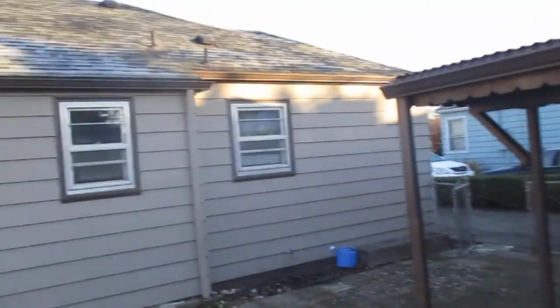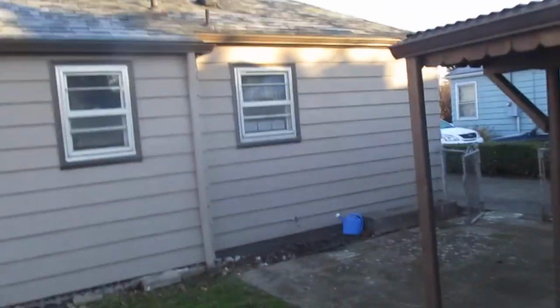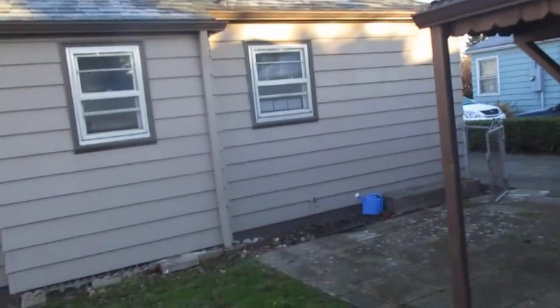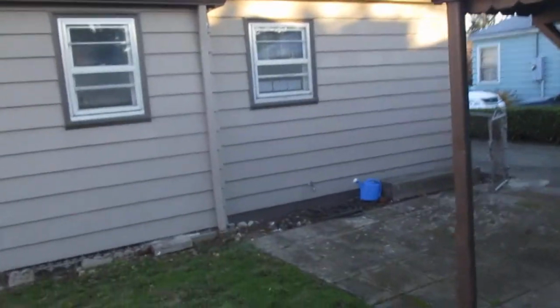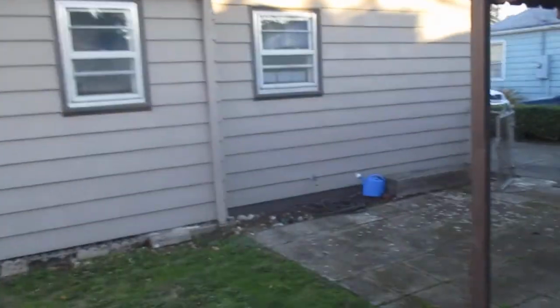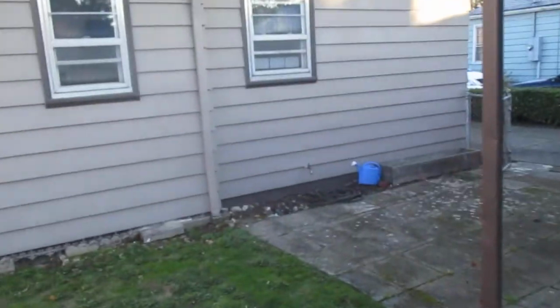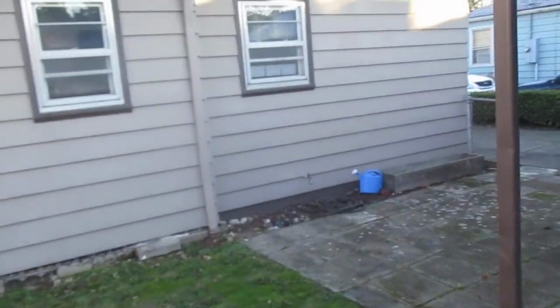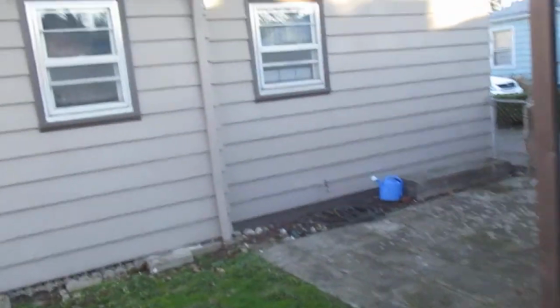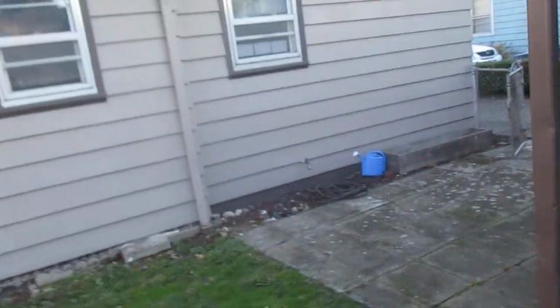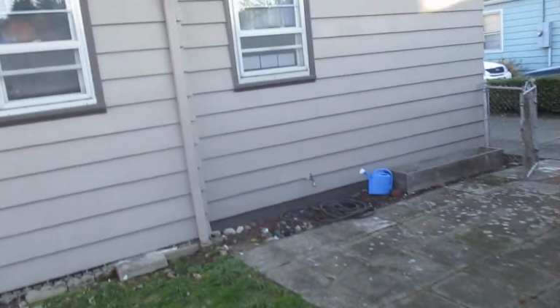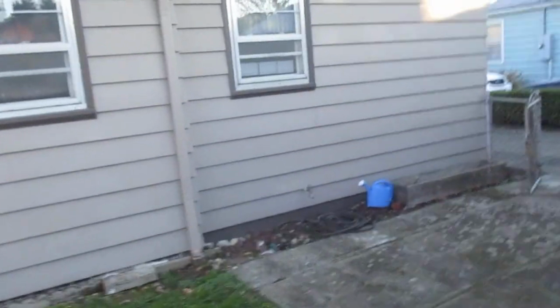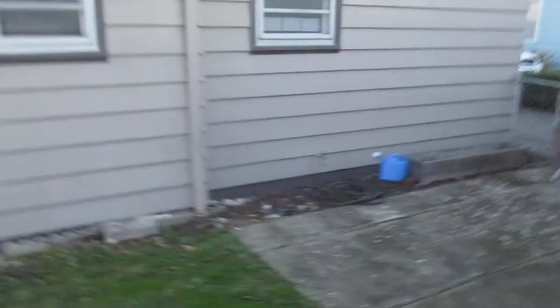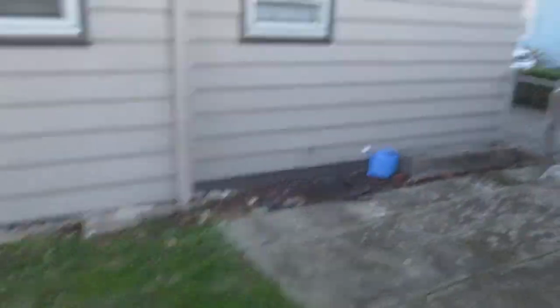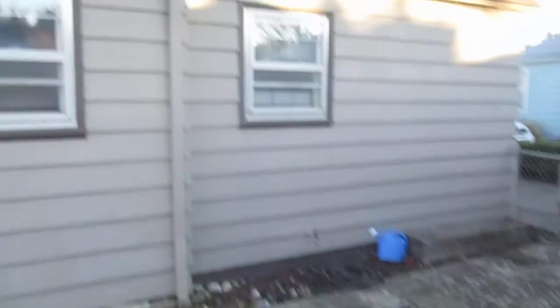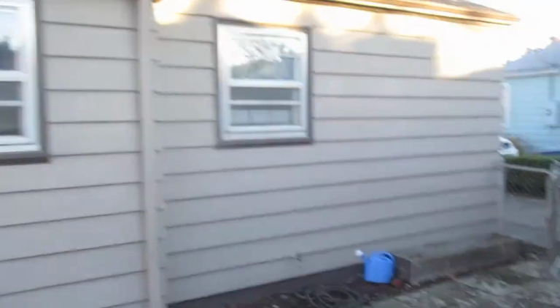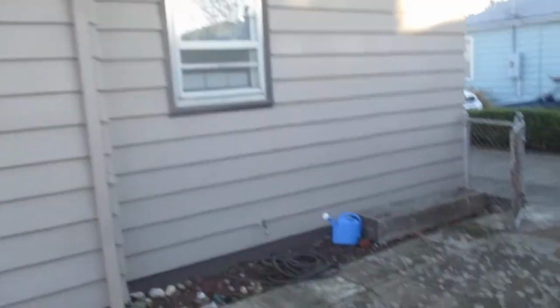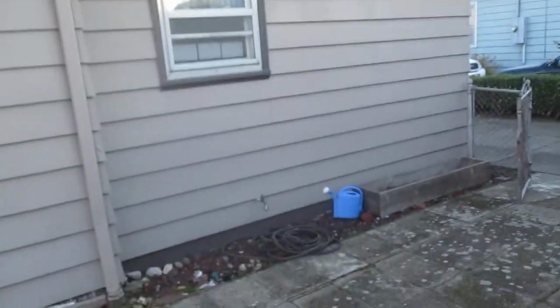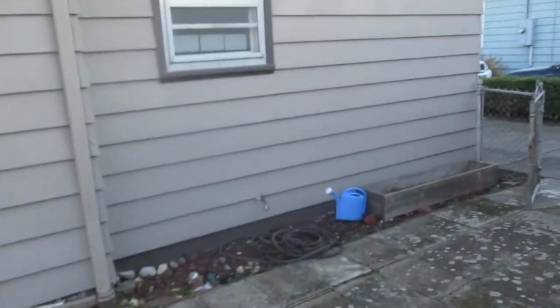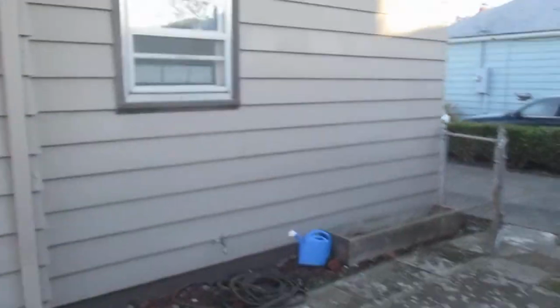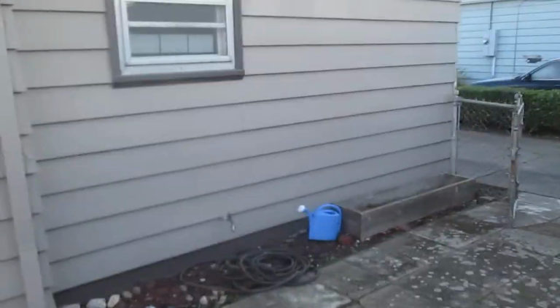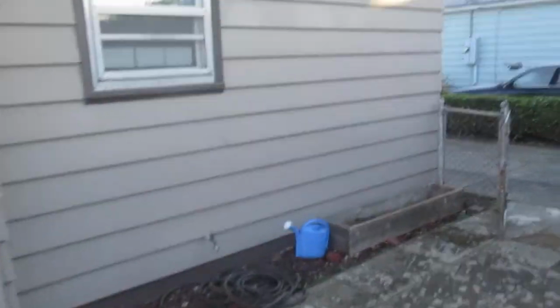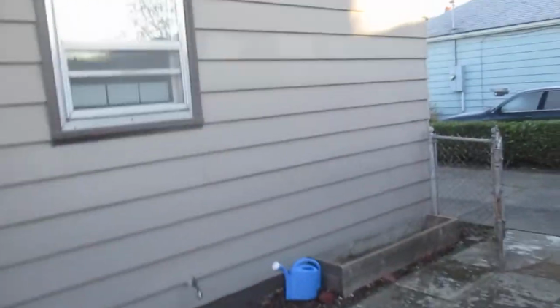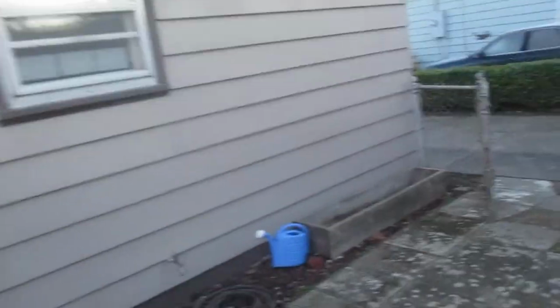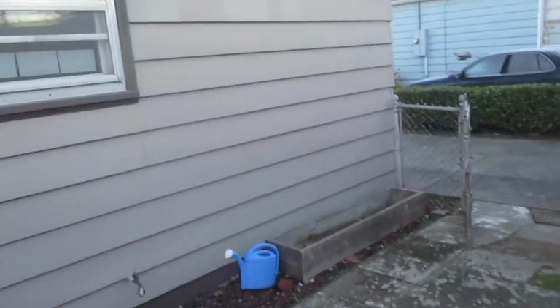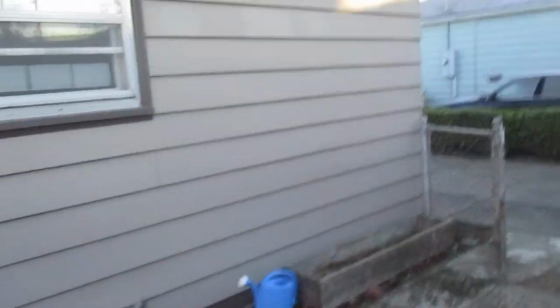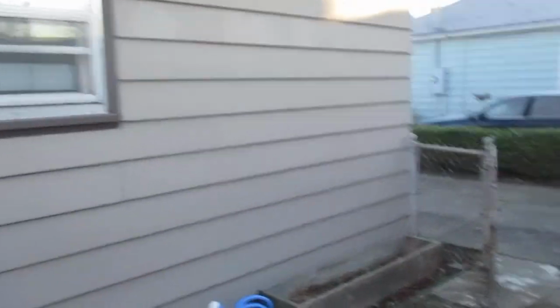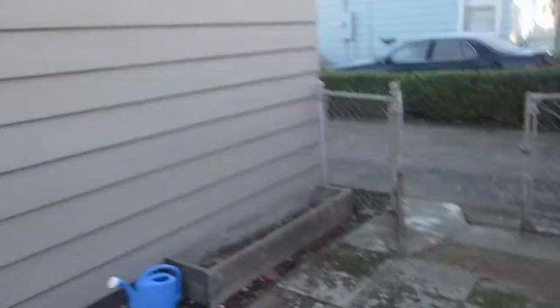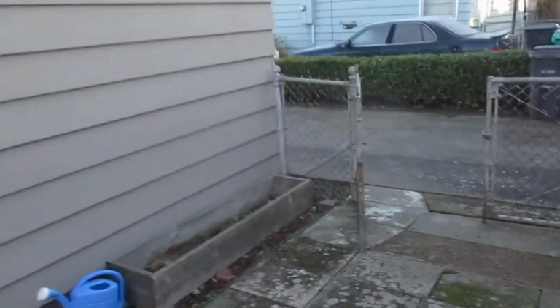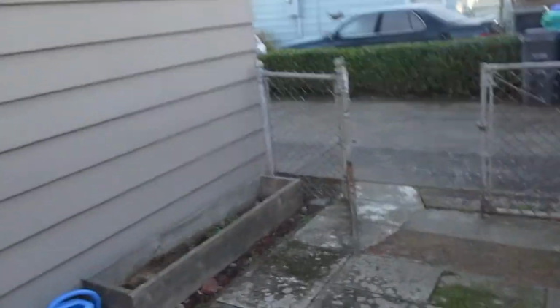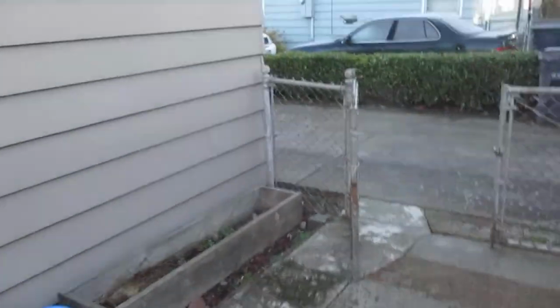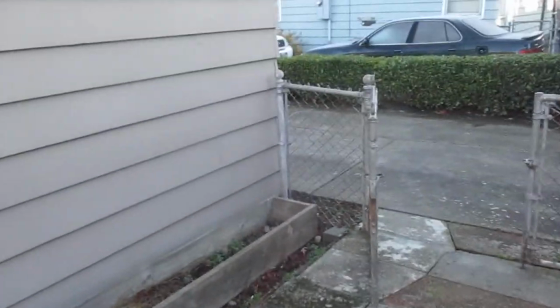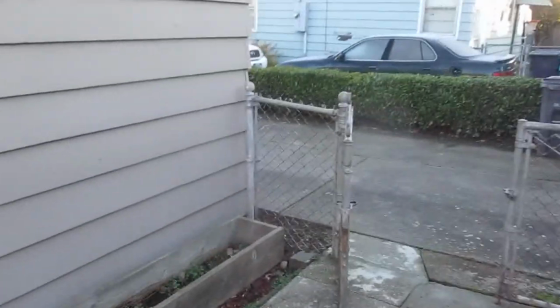An inspection can reveal how much more life the roof has. I would estimate at least five years.